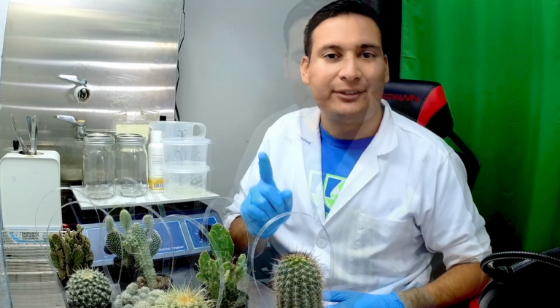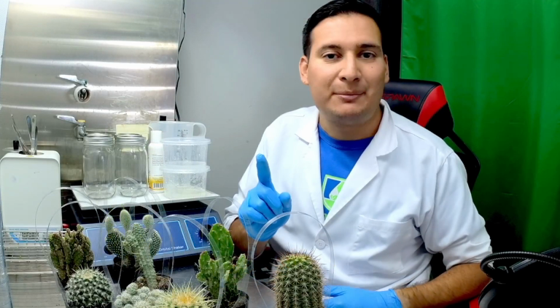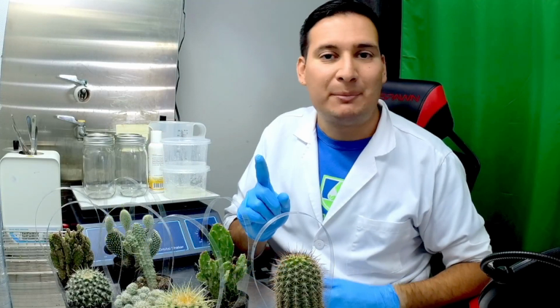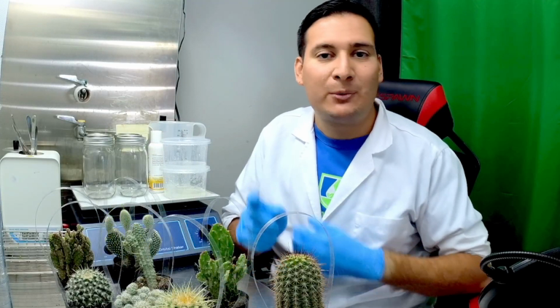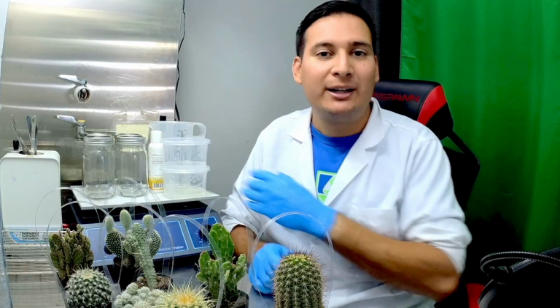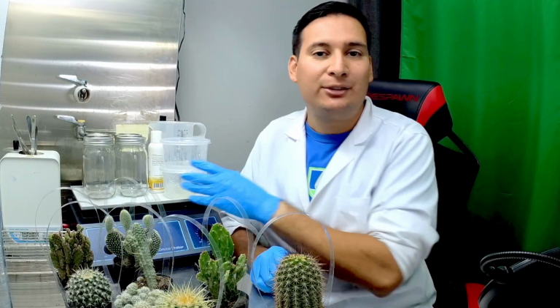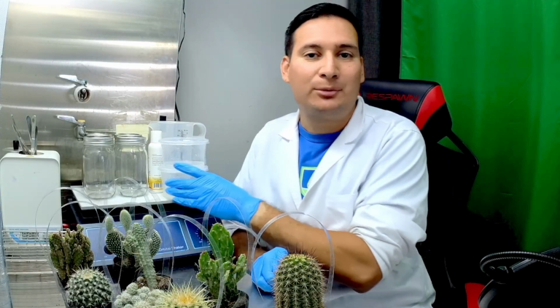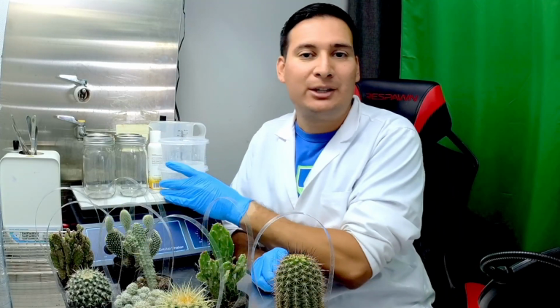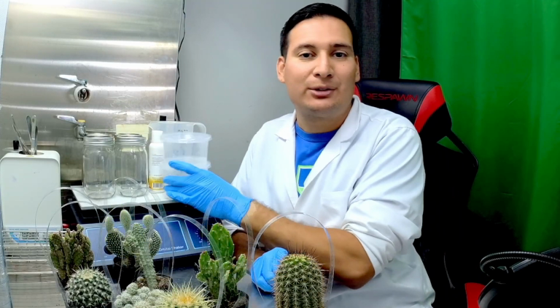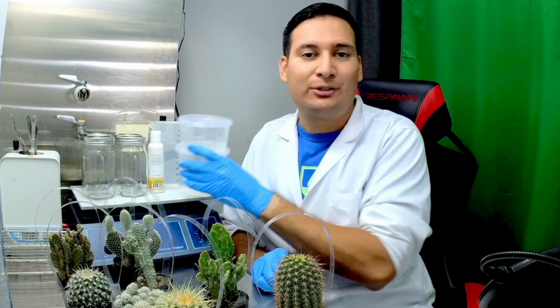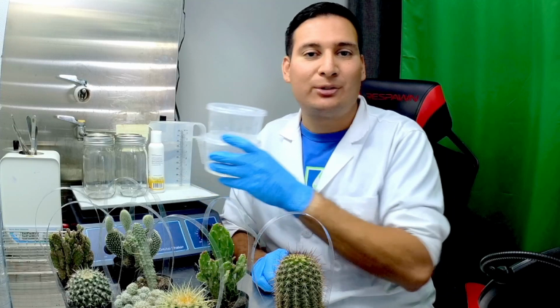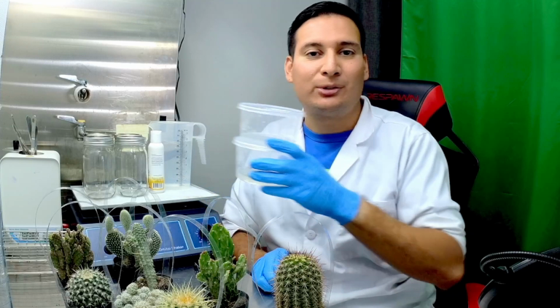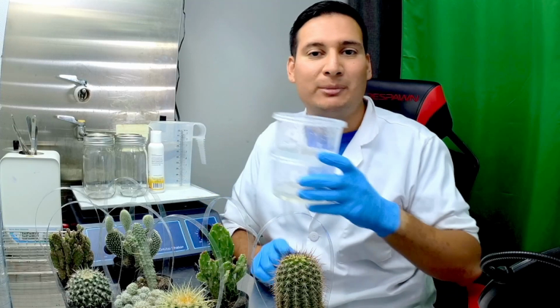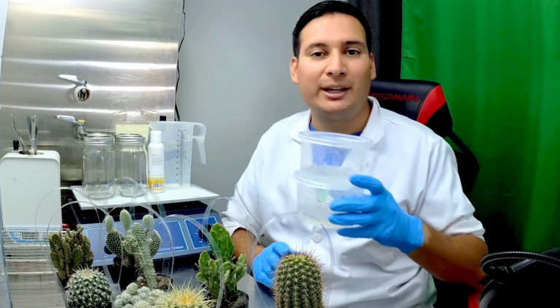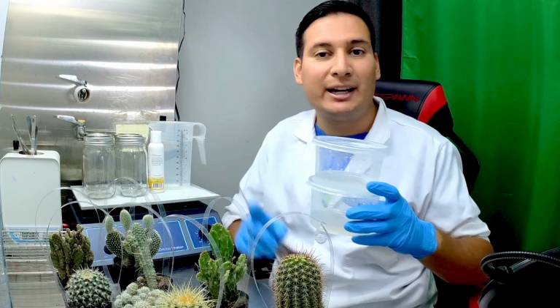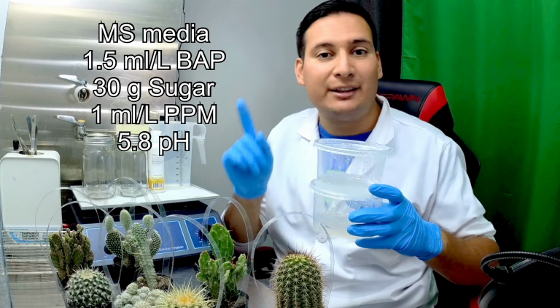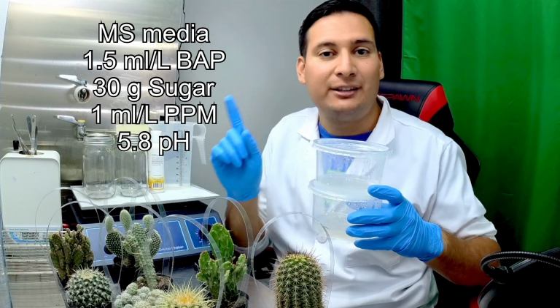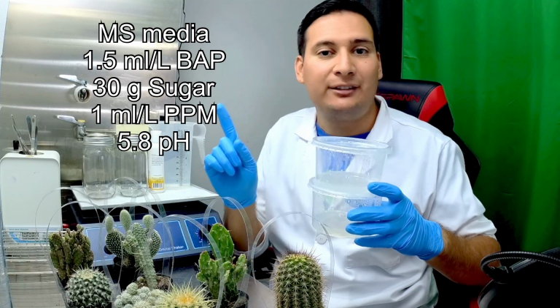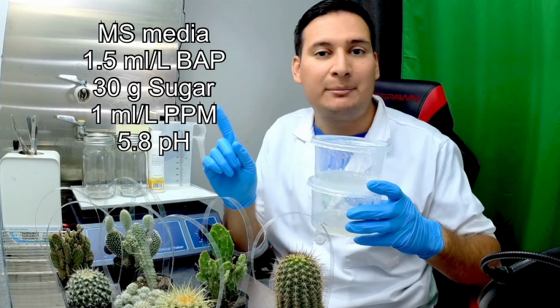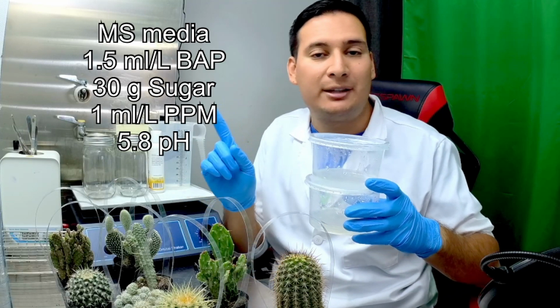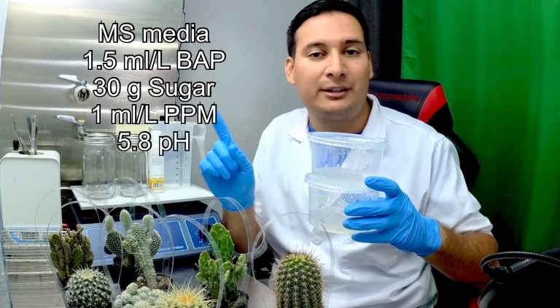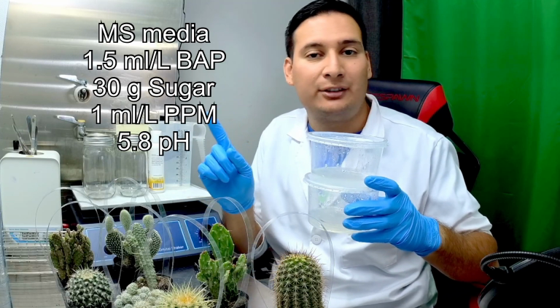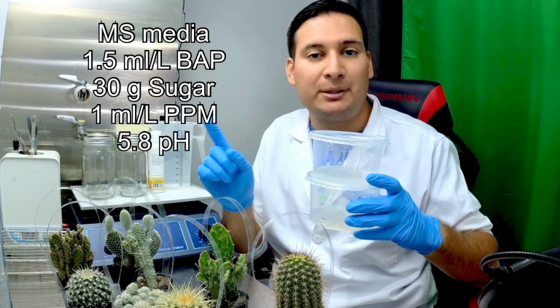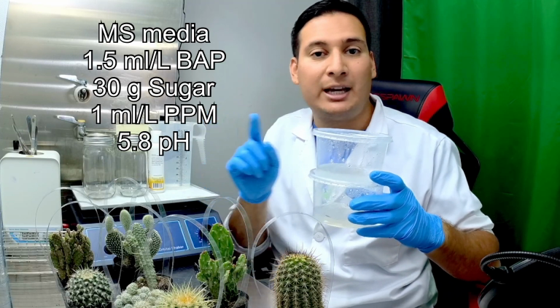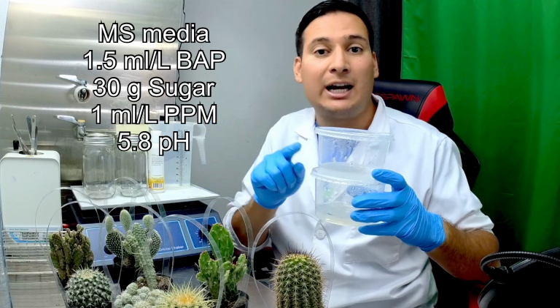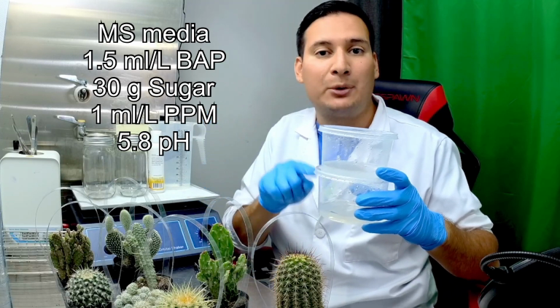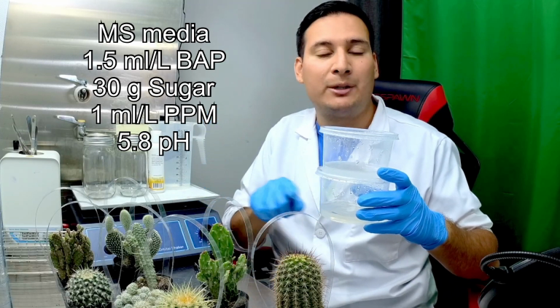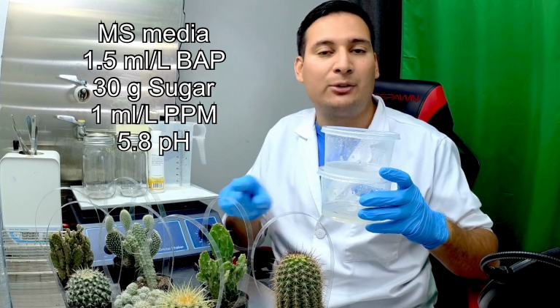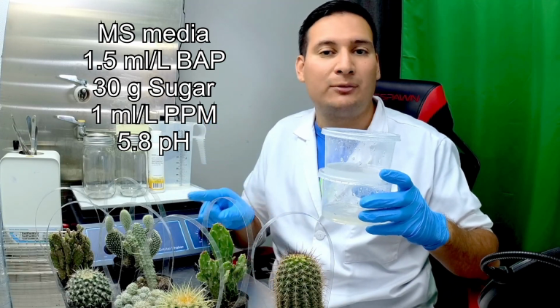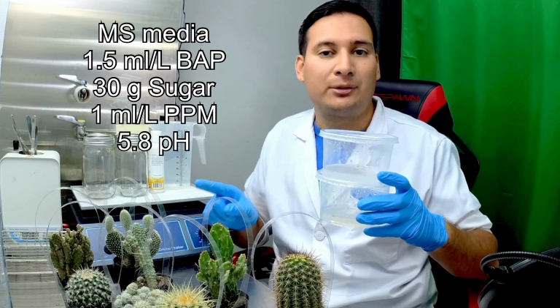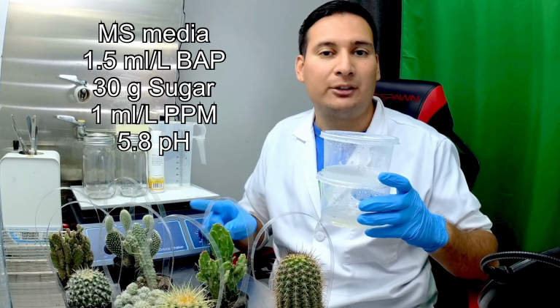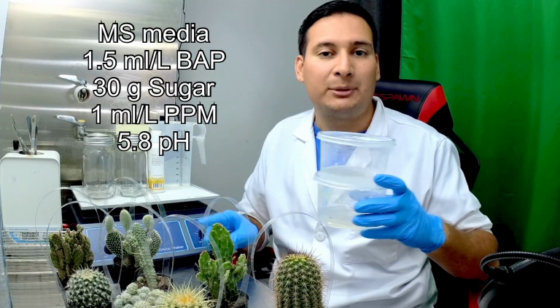Step number one is to make your tissue culture media, and this is the media recipe that I will be using for these plants.